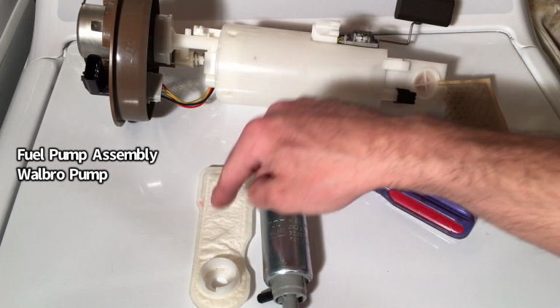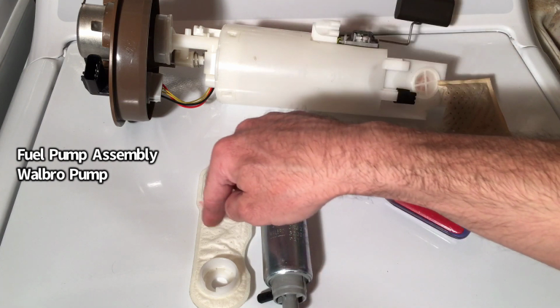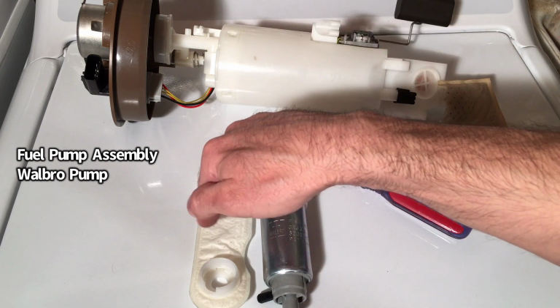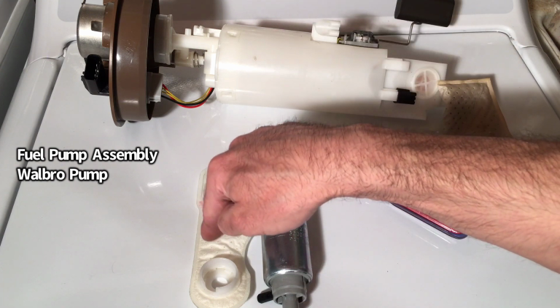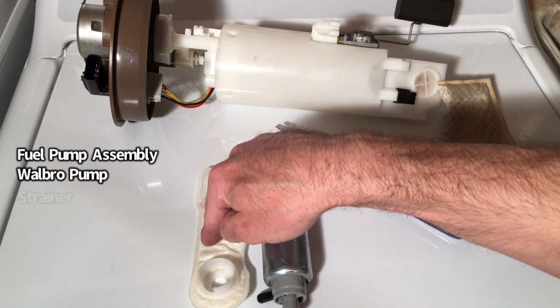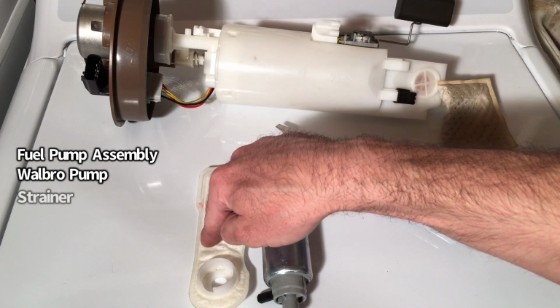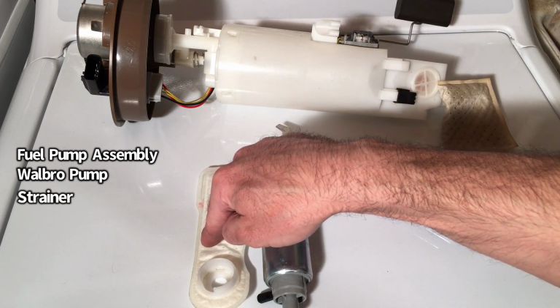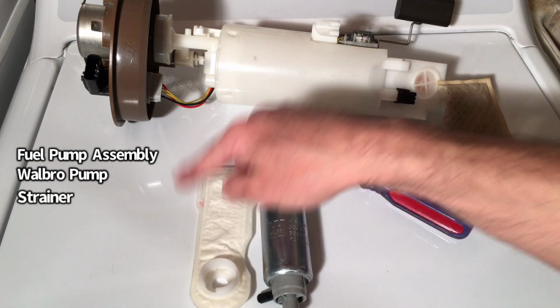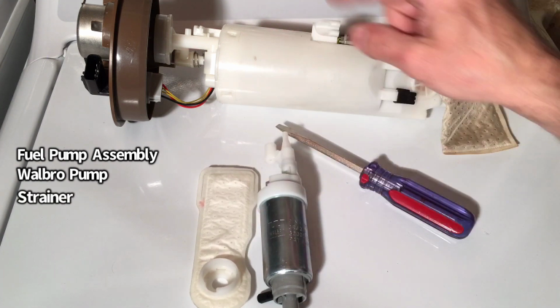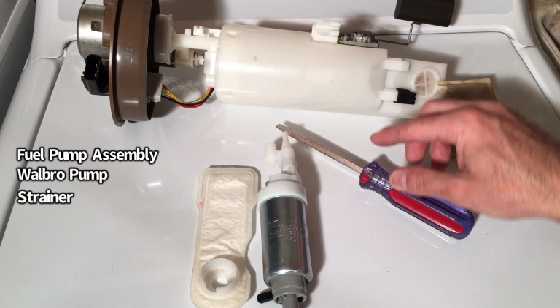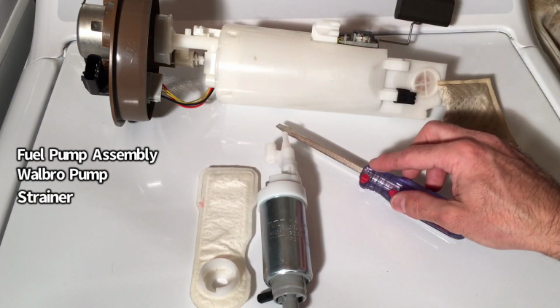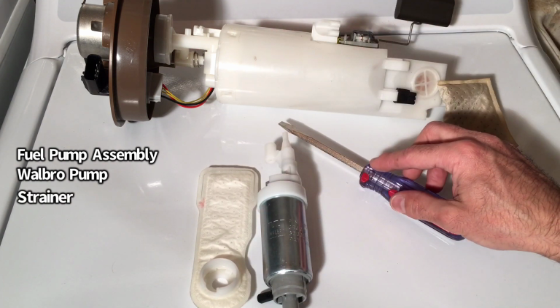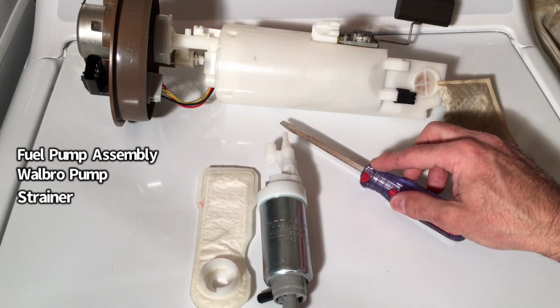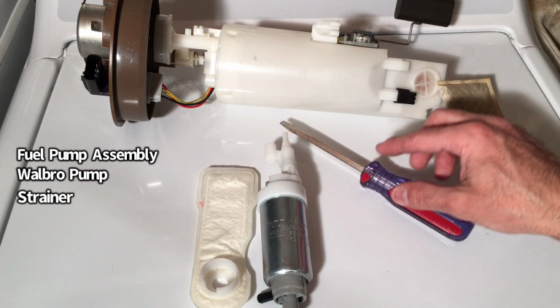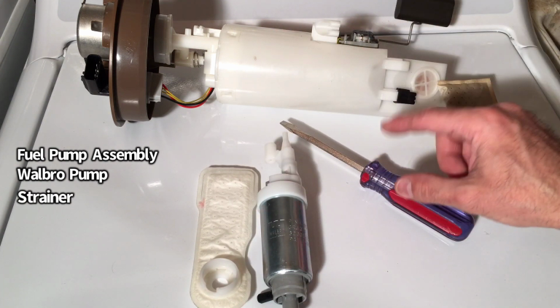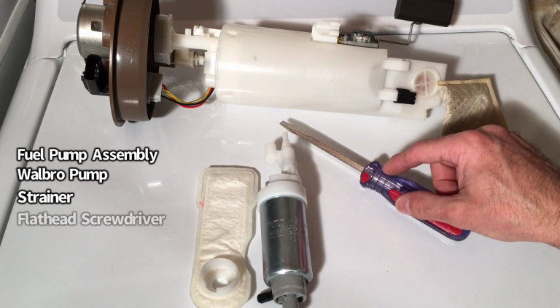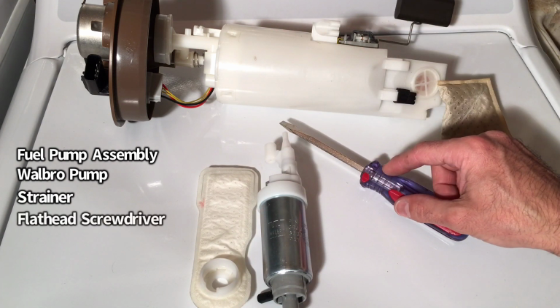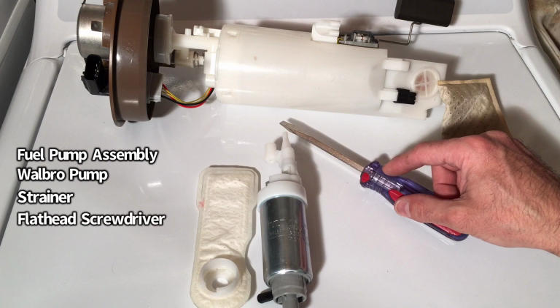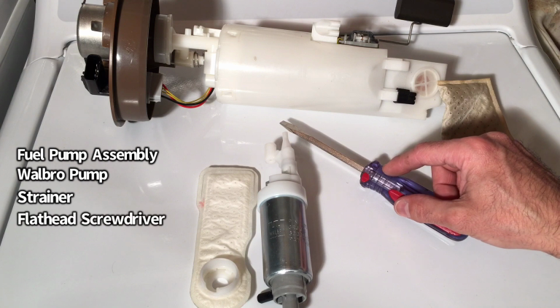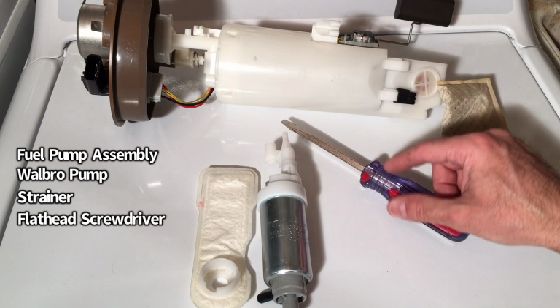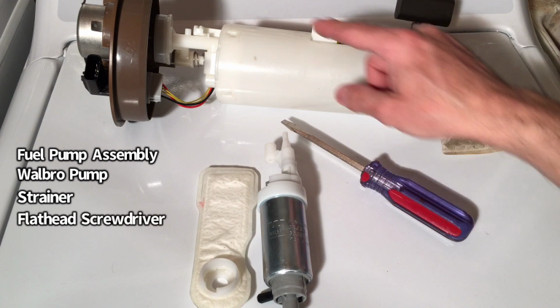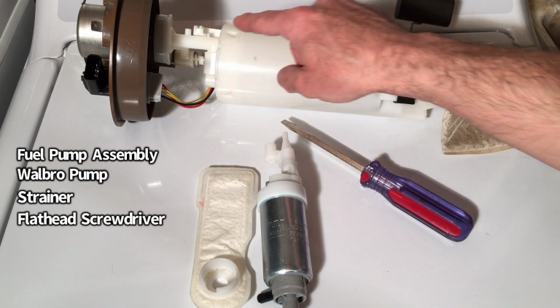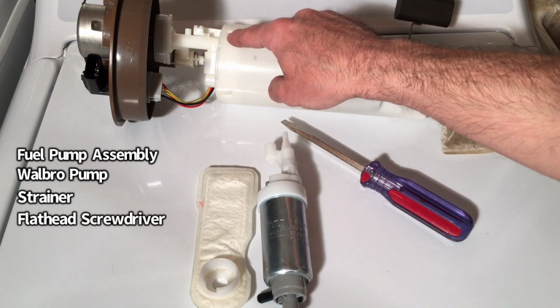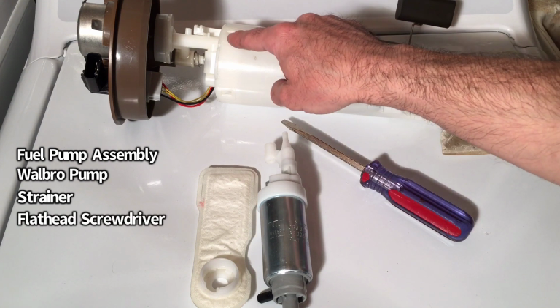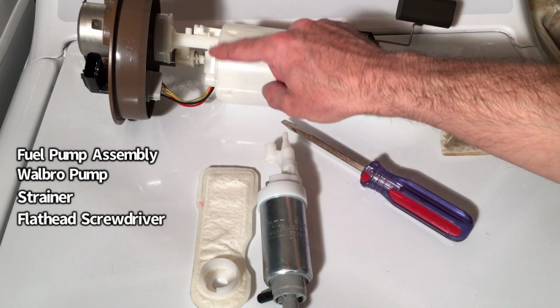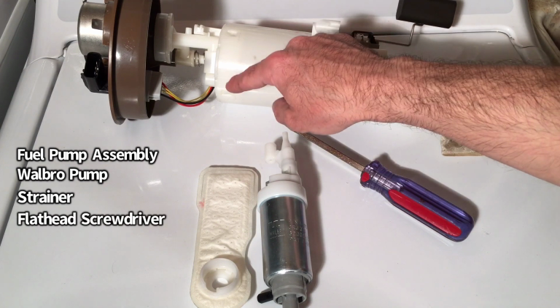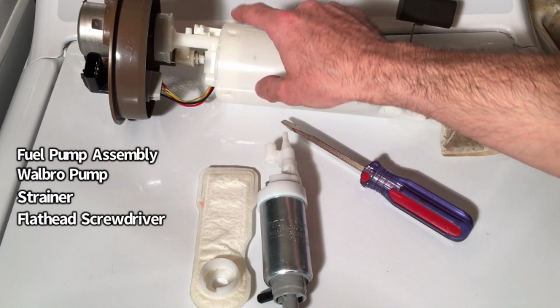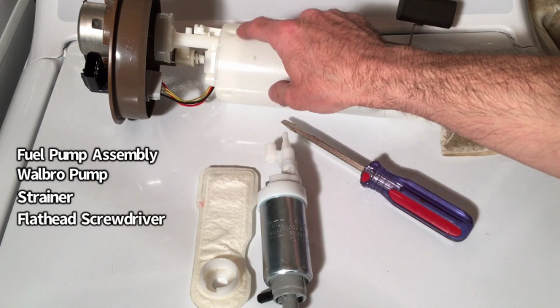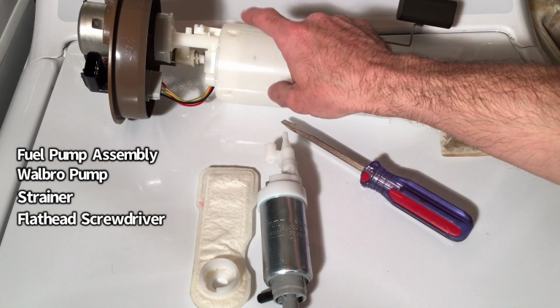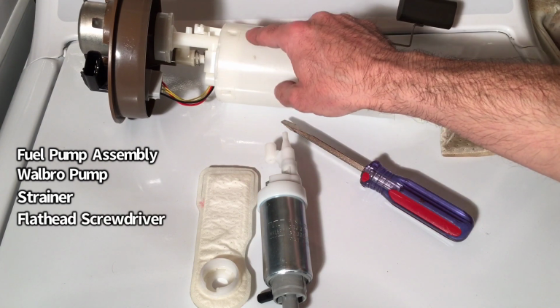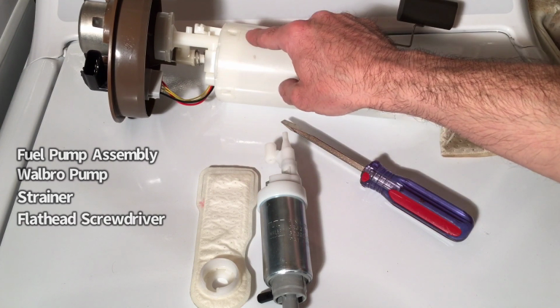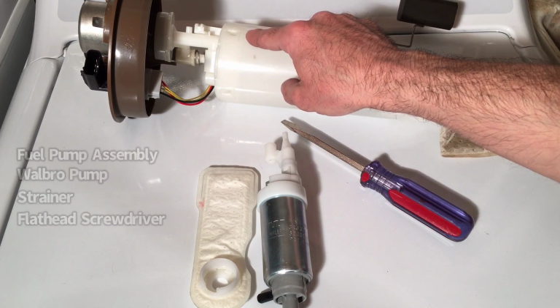Next, you need the replacement strainer. And last but not least, you're going to need a flathead screwdriver so we can pop the clips off on this assembly to slide it open.